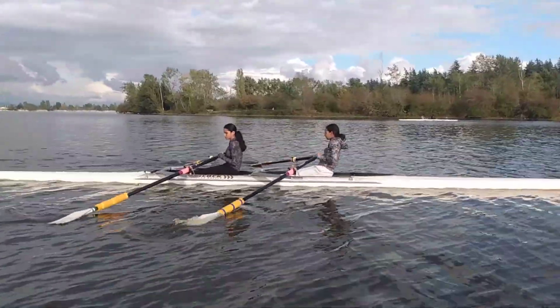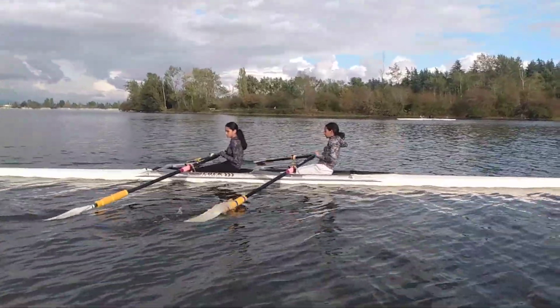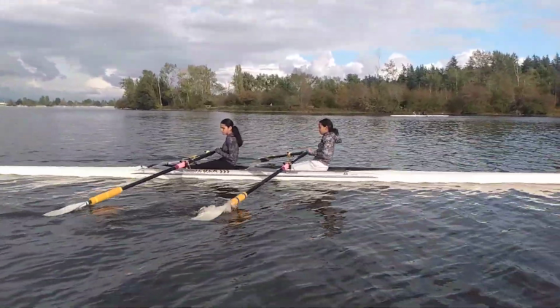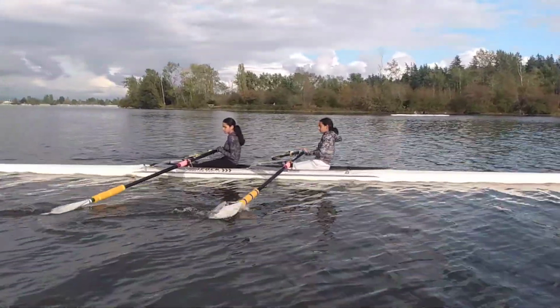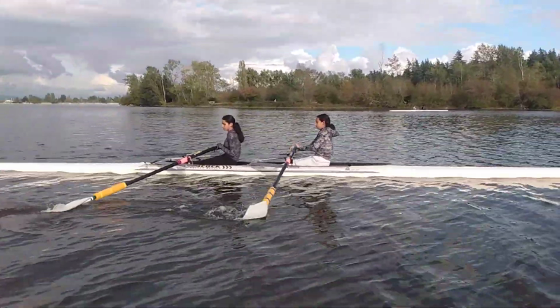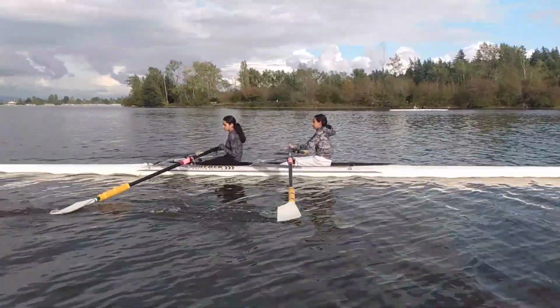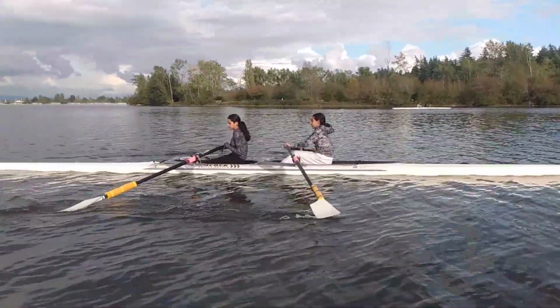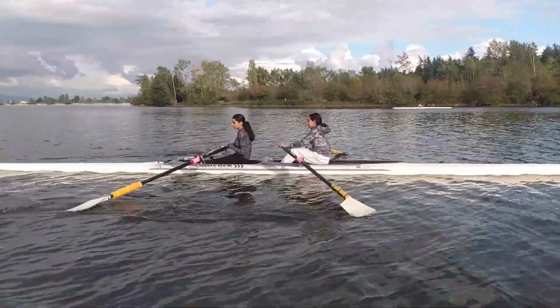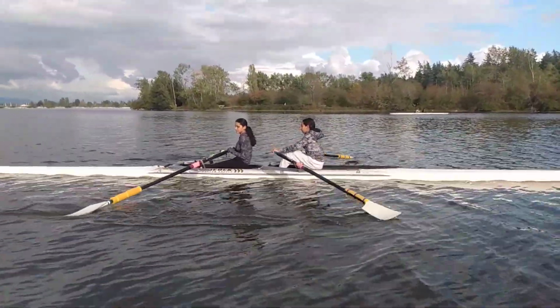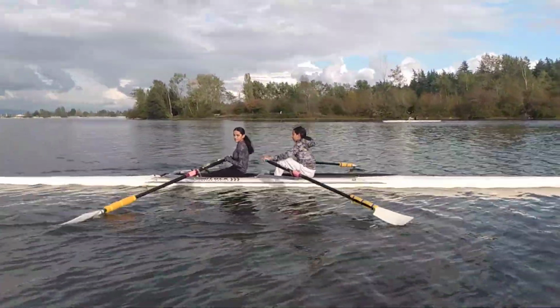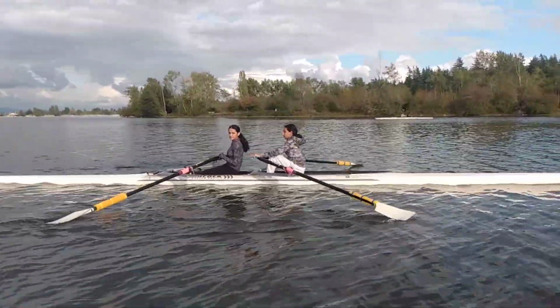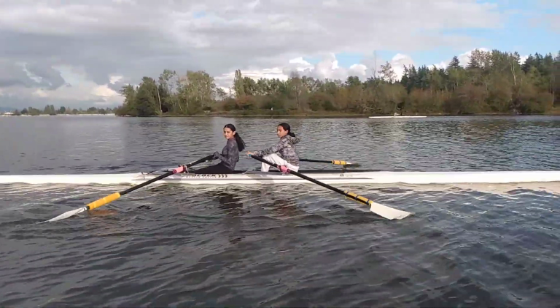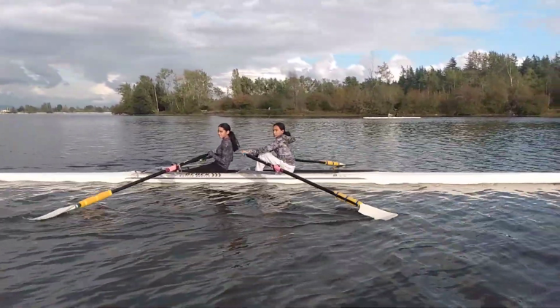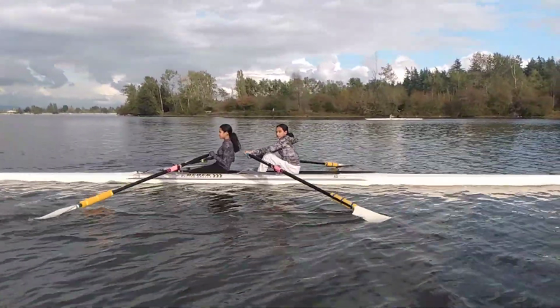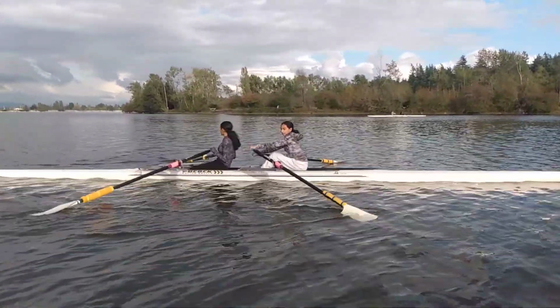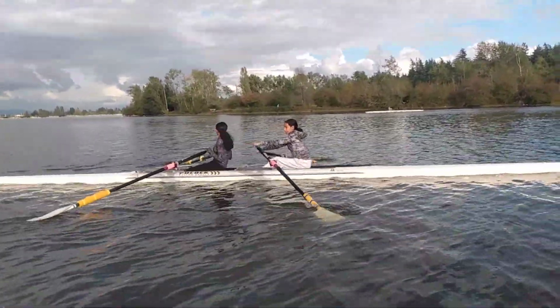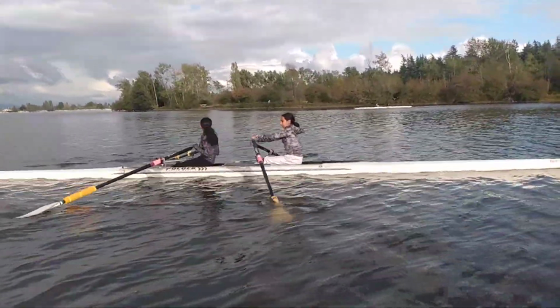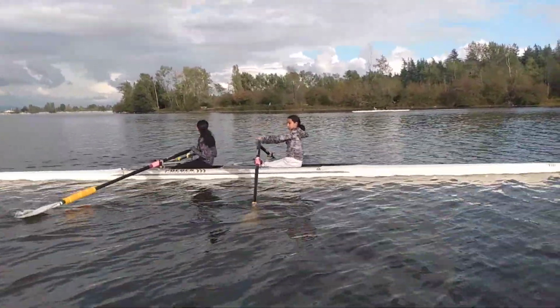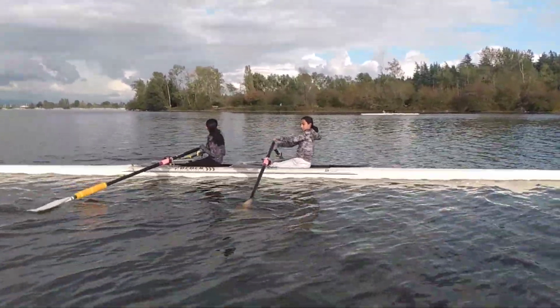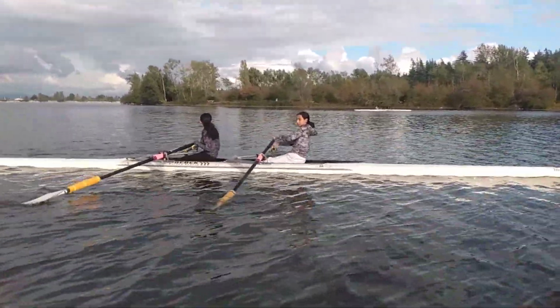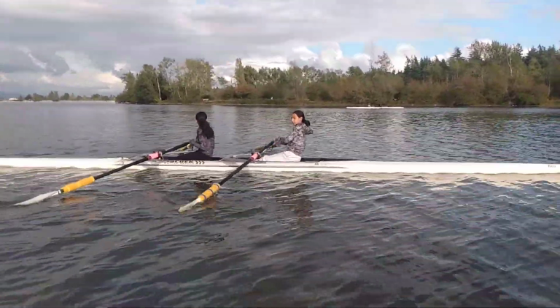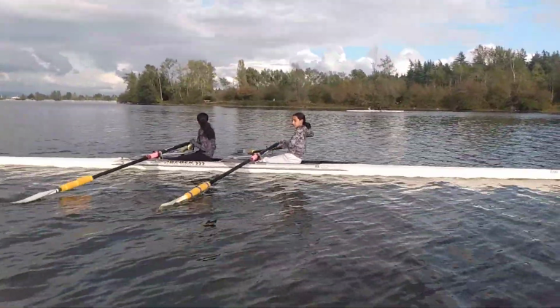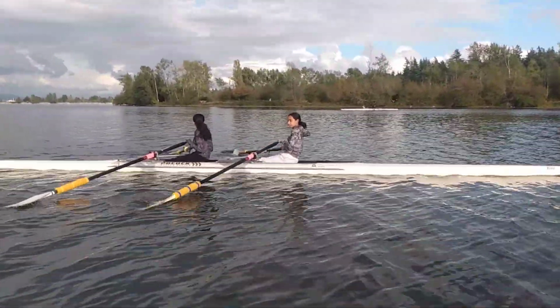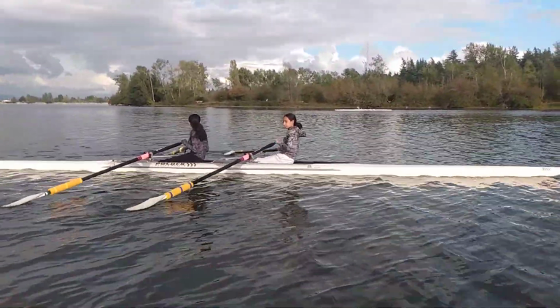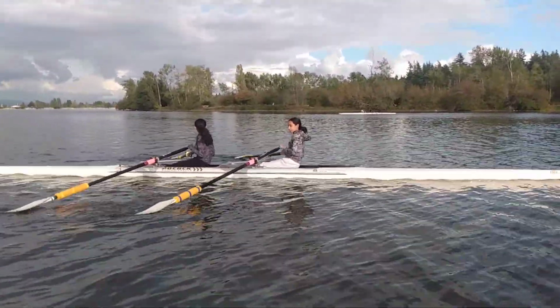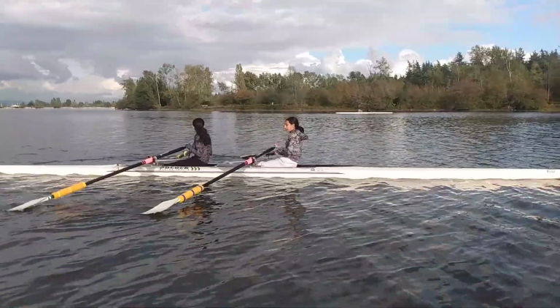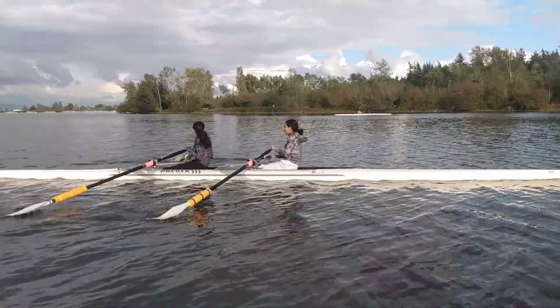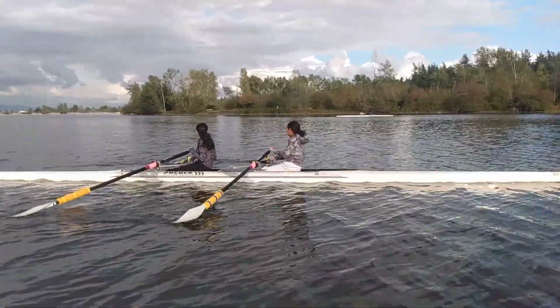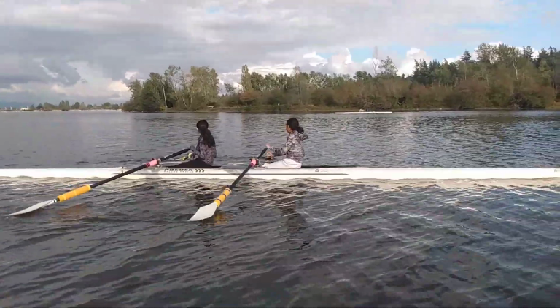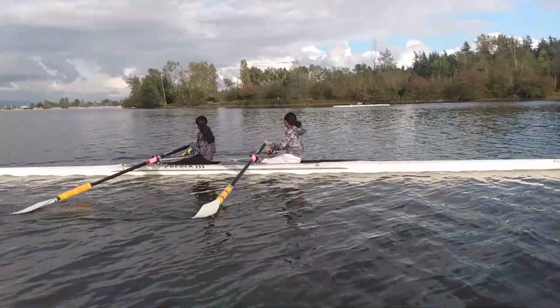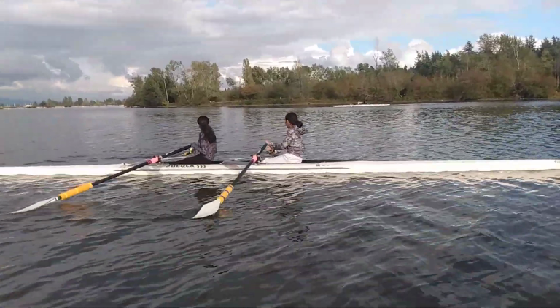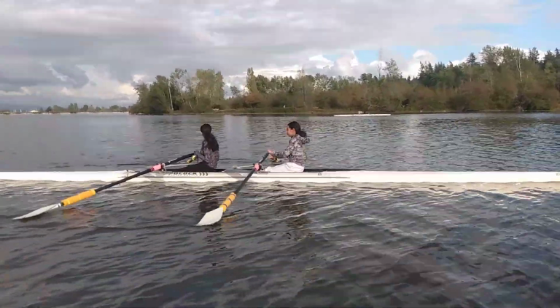See how that guy kind of caught? Did you feel it kind of stuck in the water? That's an over-feather.